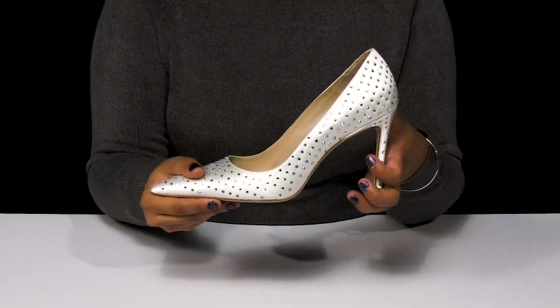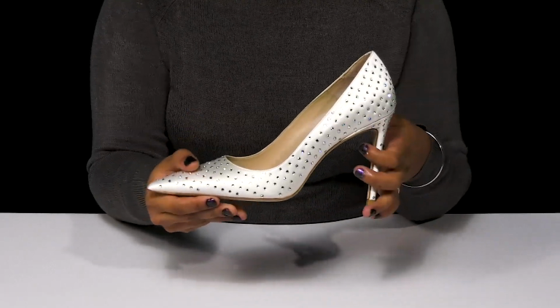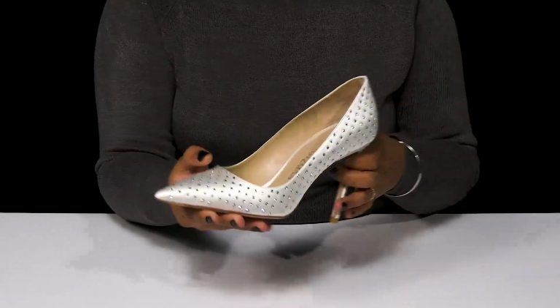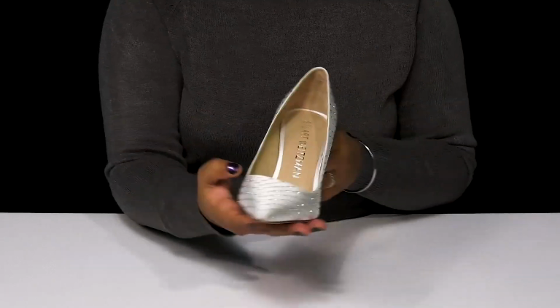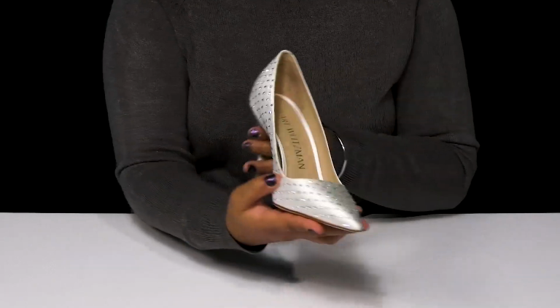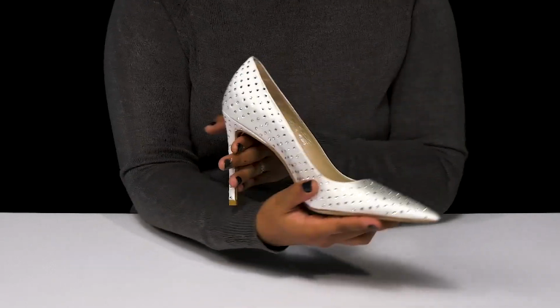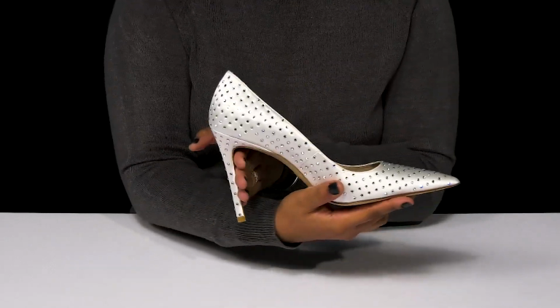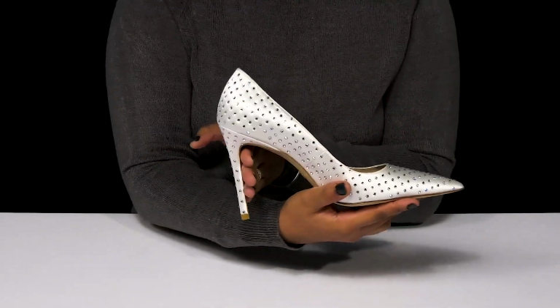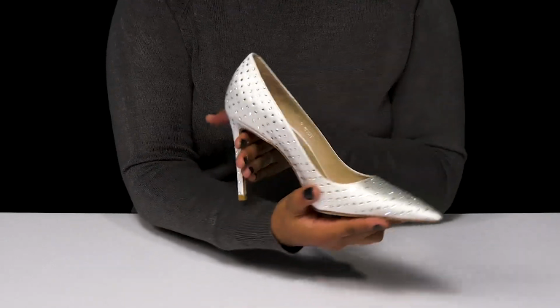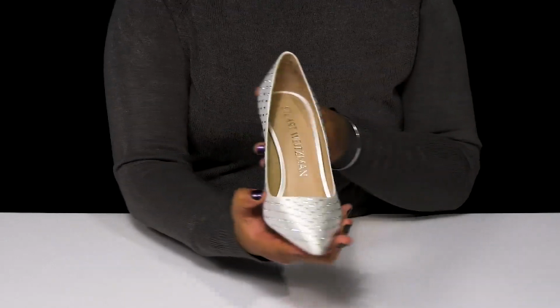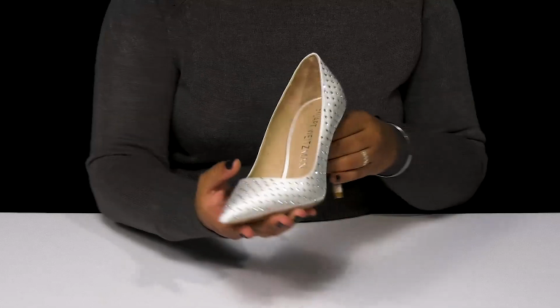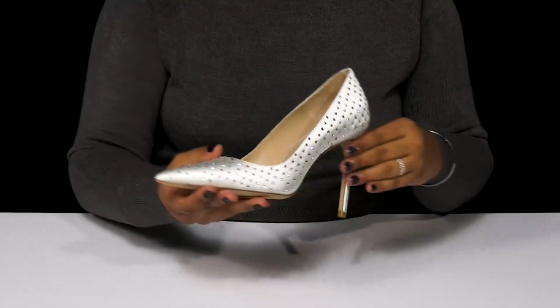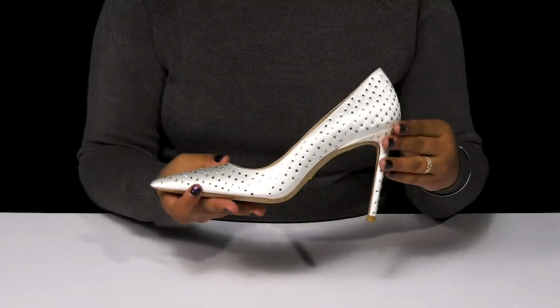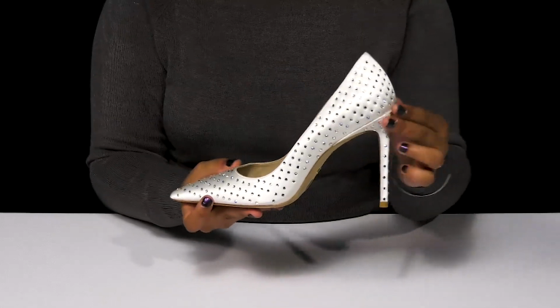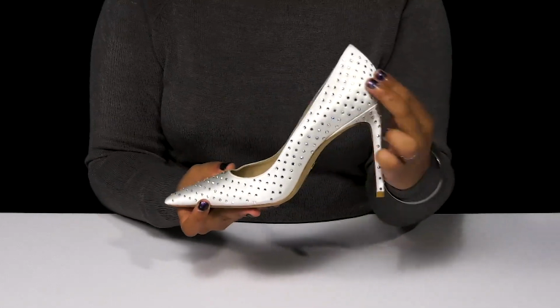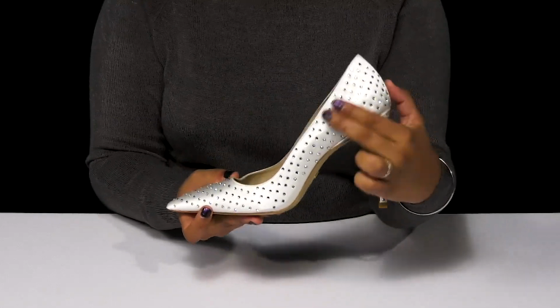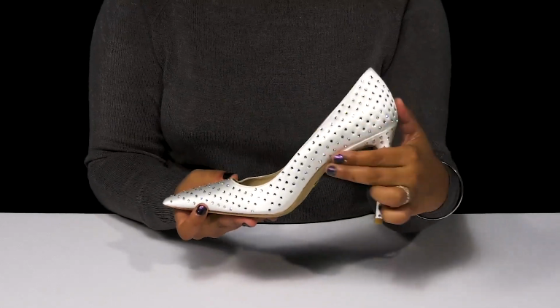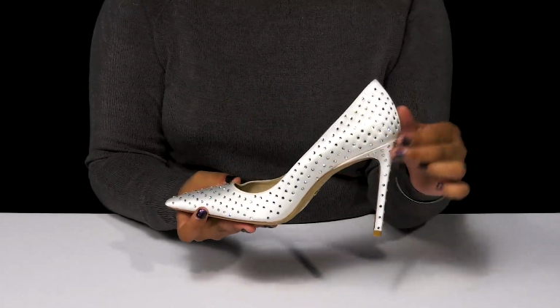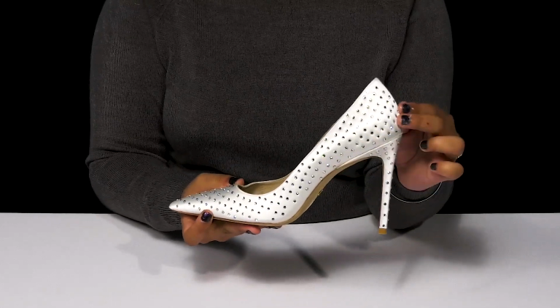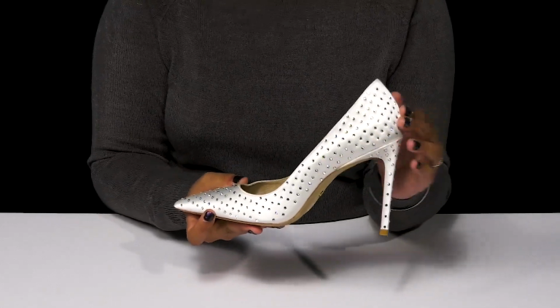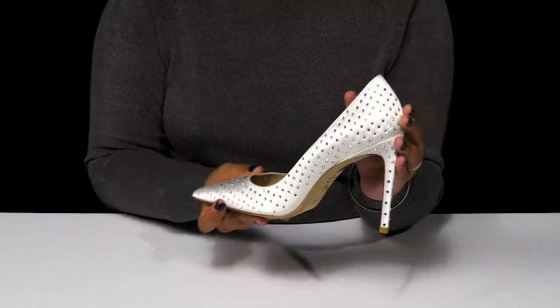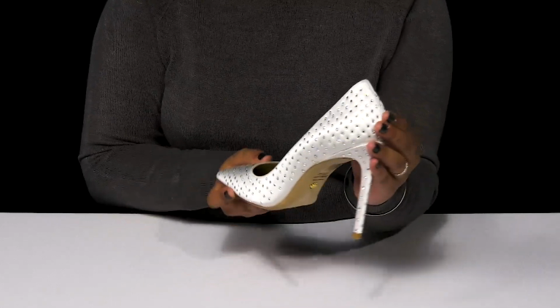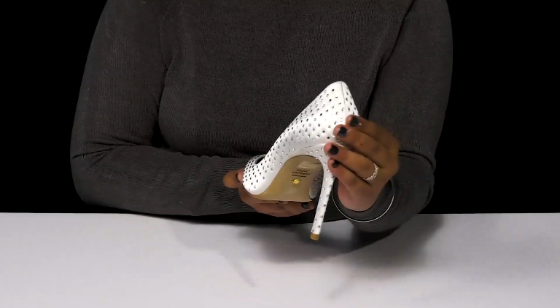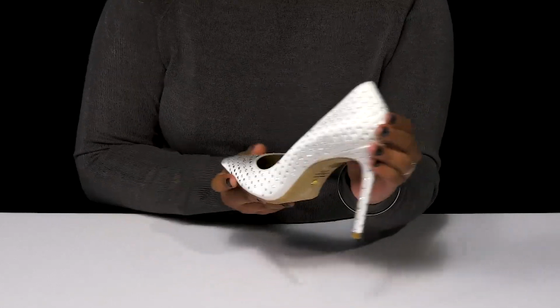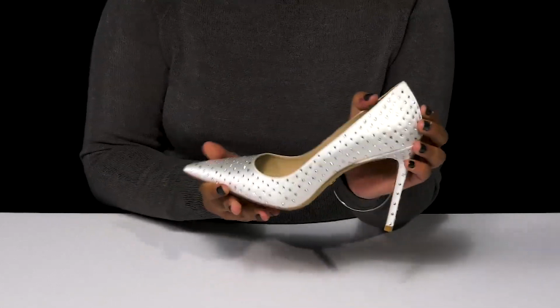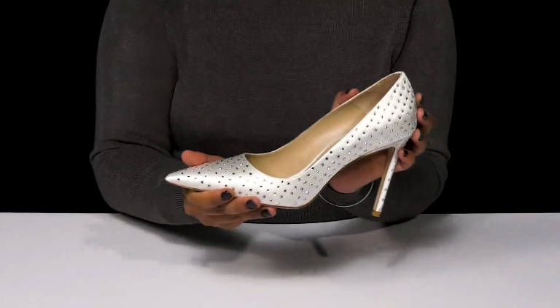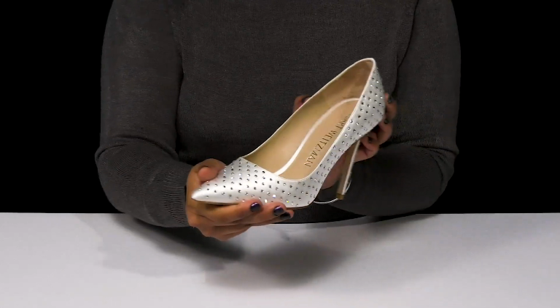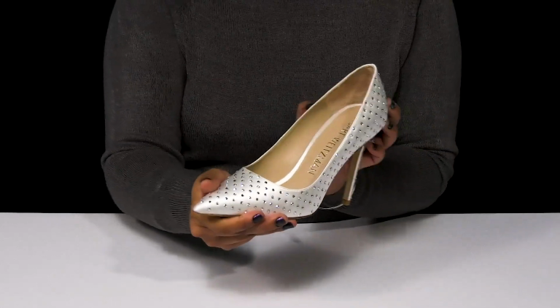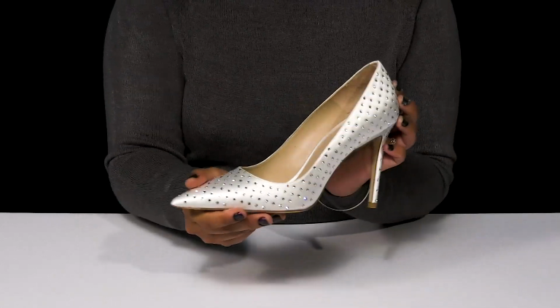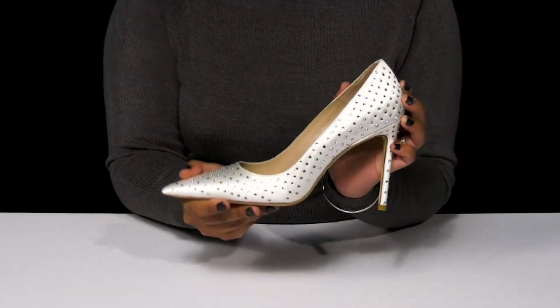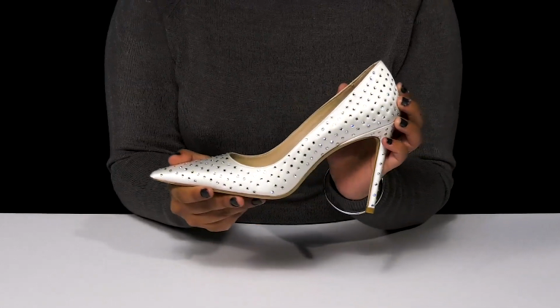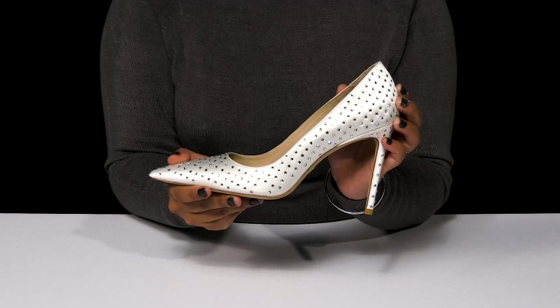You'll find that the outsole has some extra texture to add grip to each of your steps. And you can pair this with any outfit and some wonderful jewel accessories to give yourself a bright, stamped-out look.